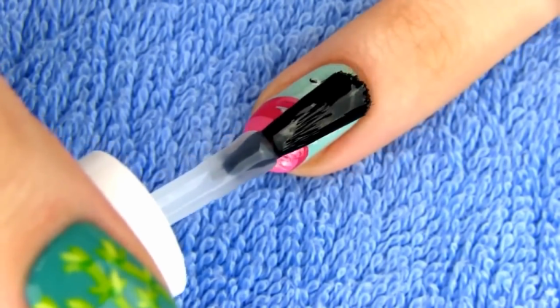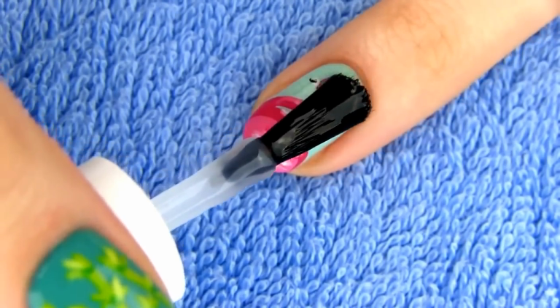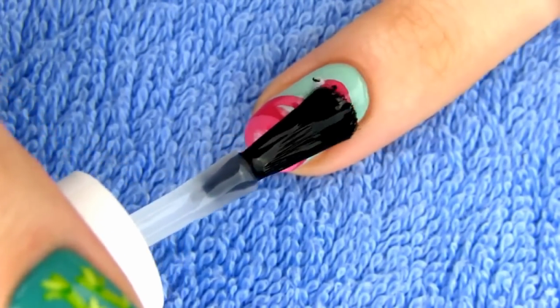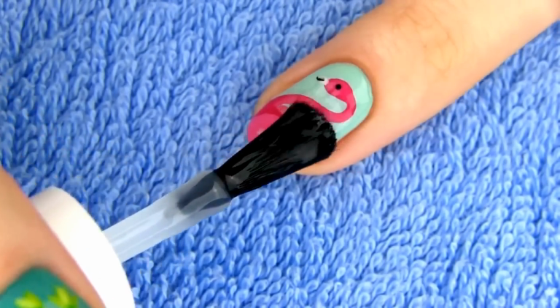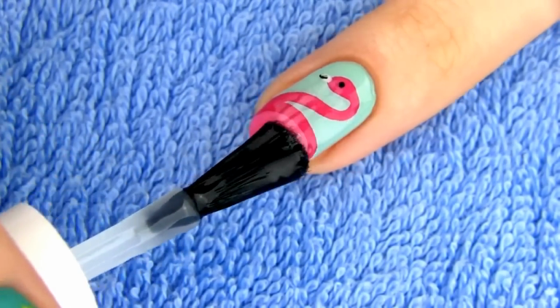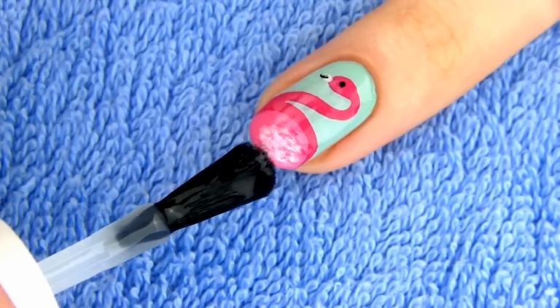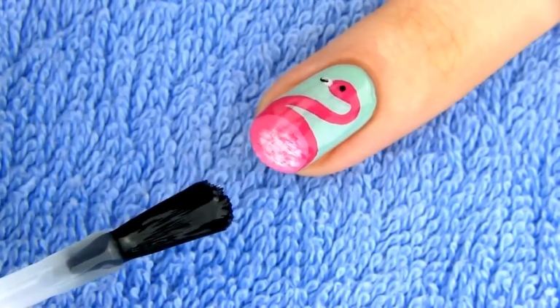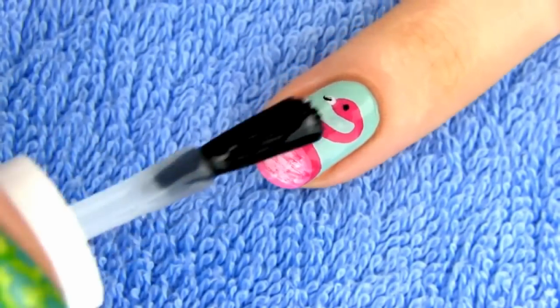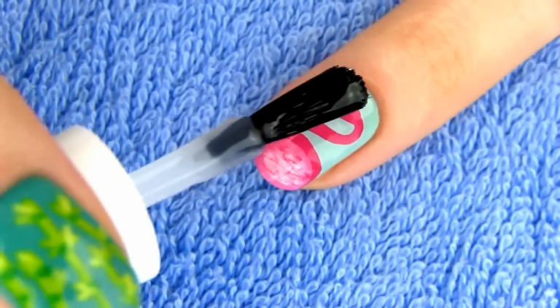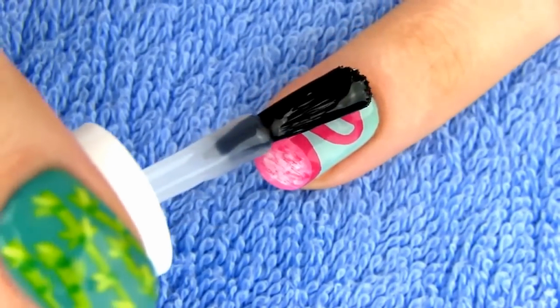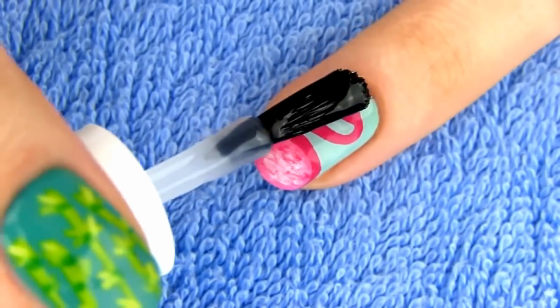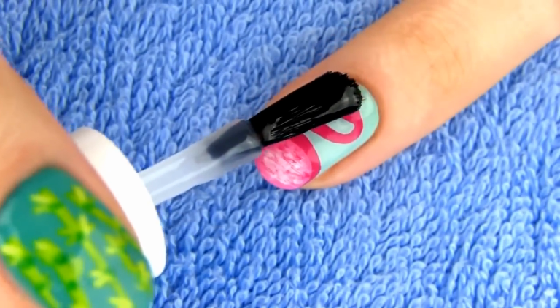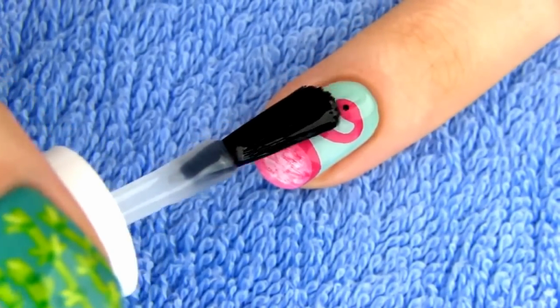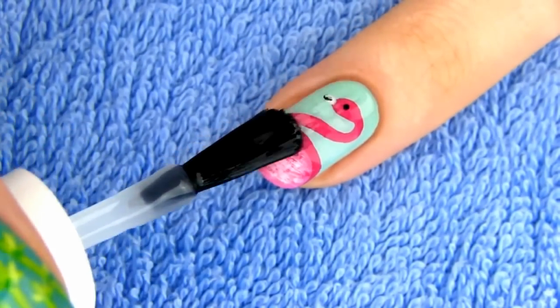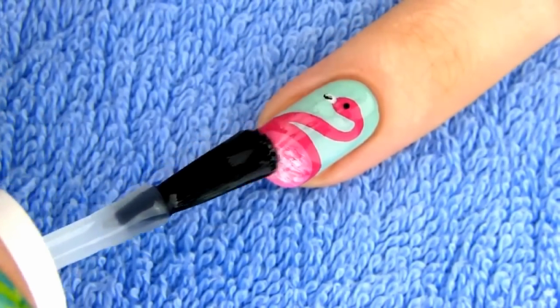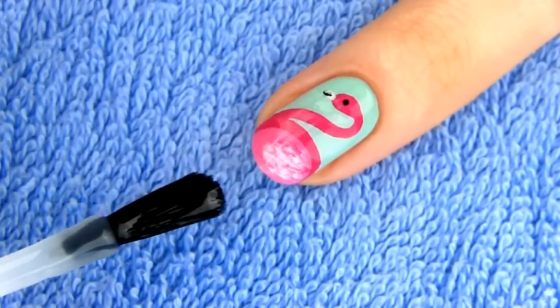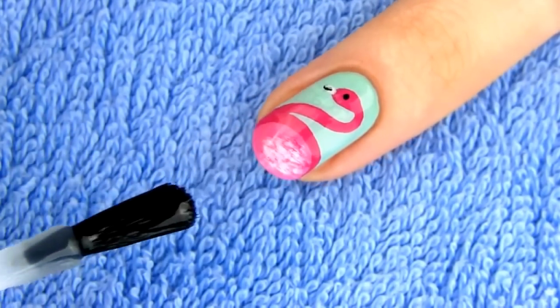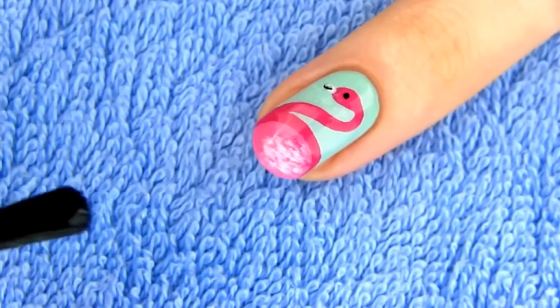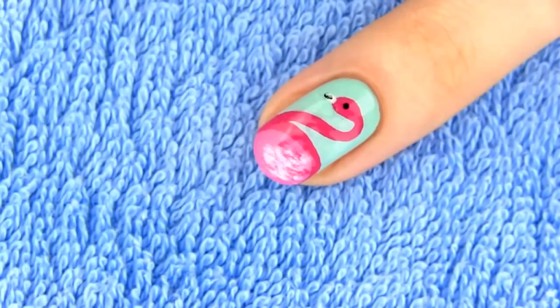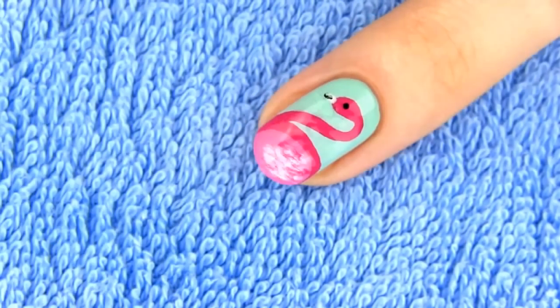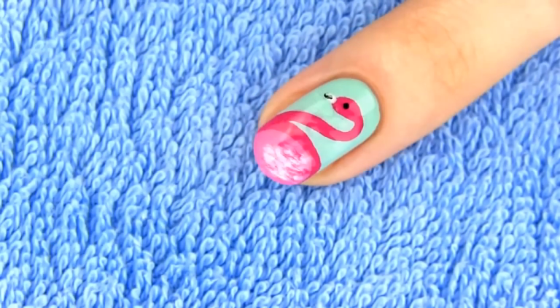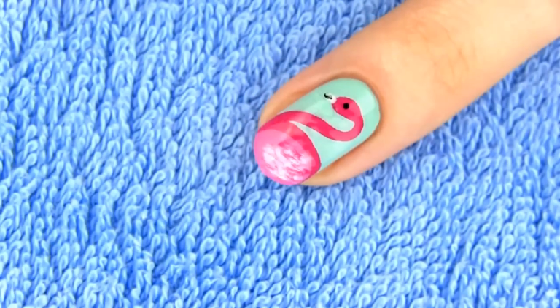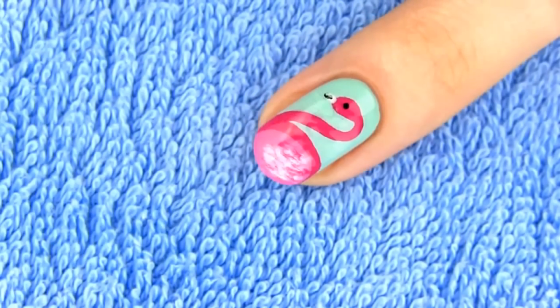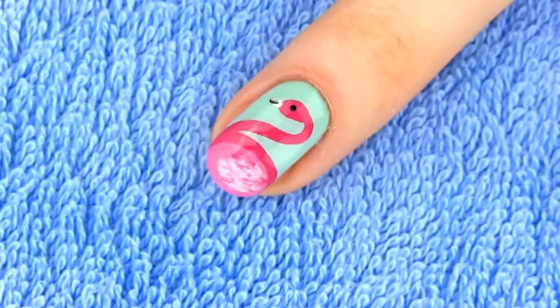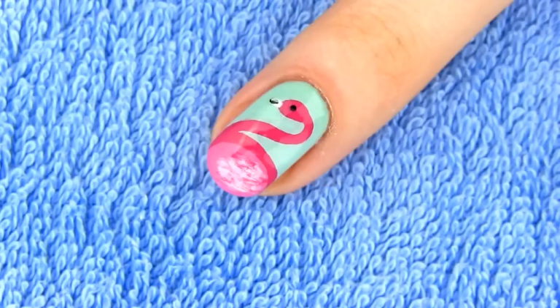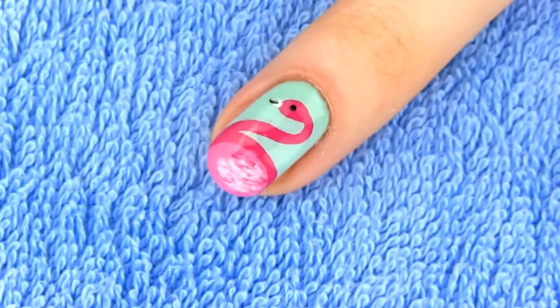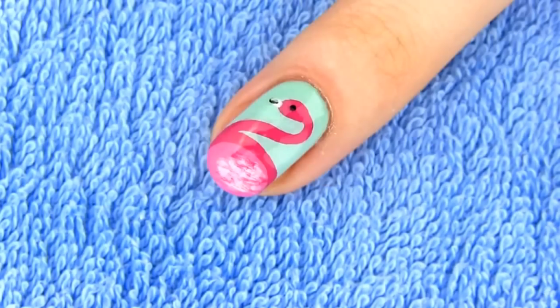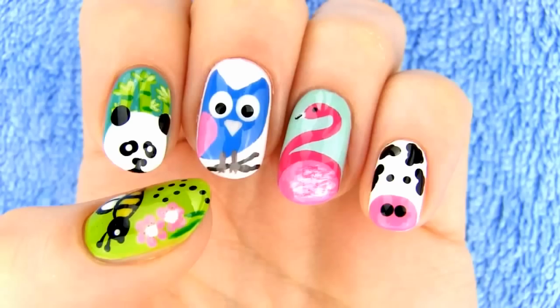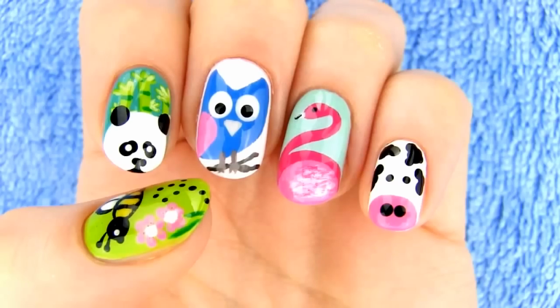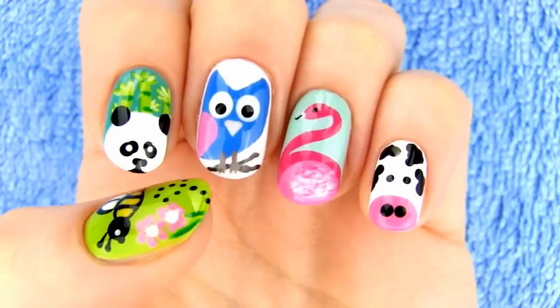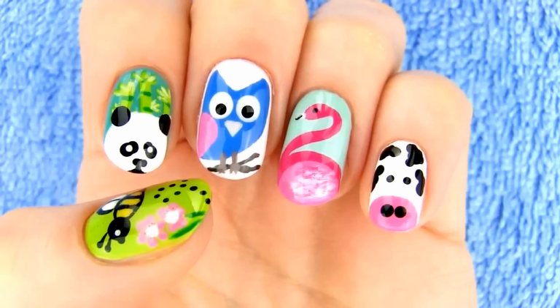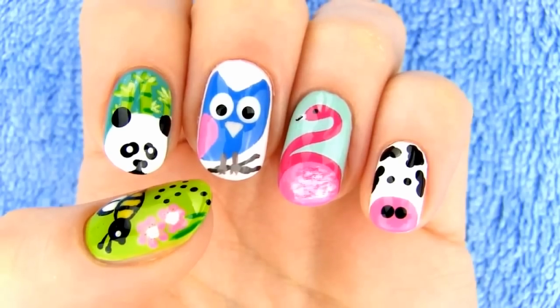I think this design is so beautiful, it would make a perfect accent to a solid pink or minty green manicure.